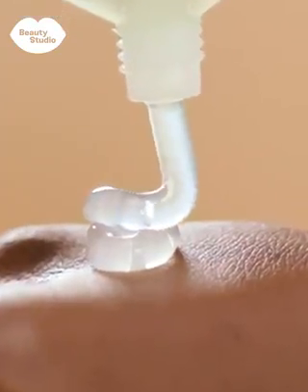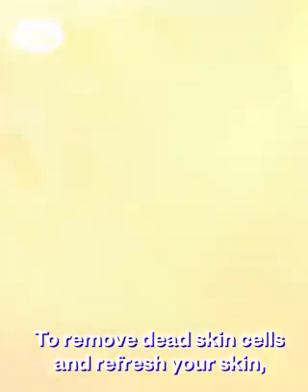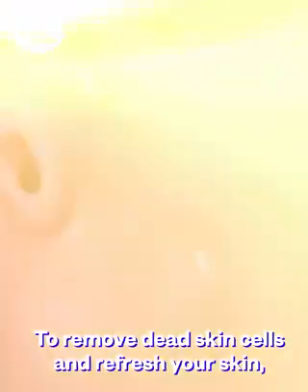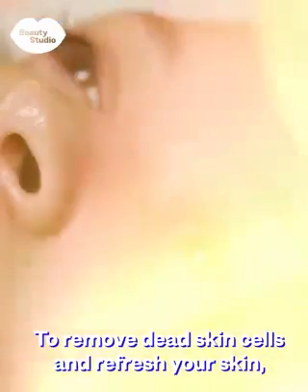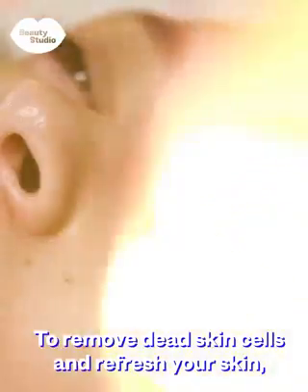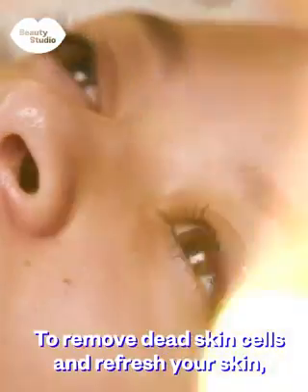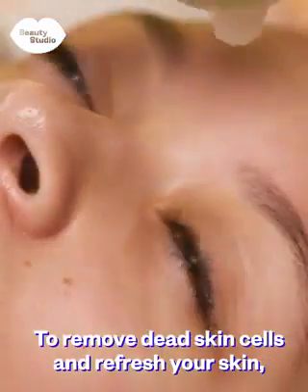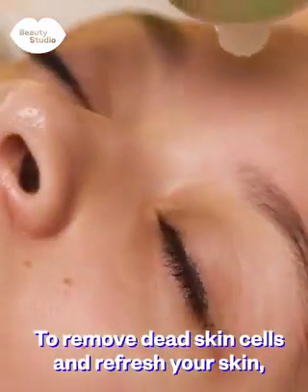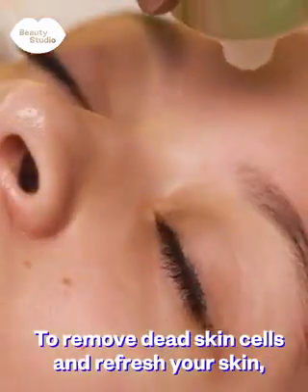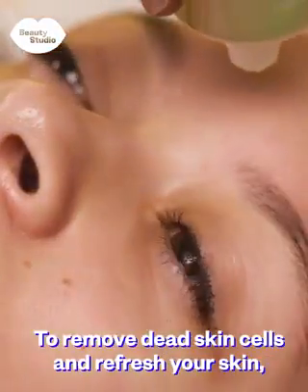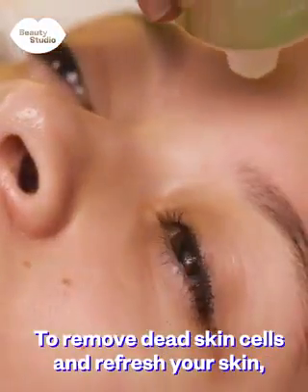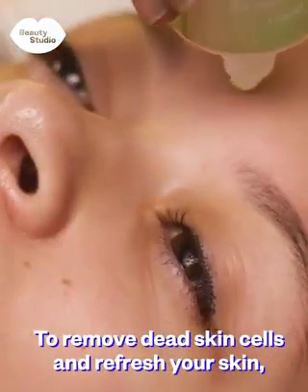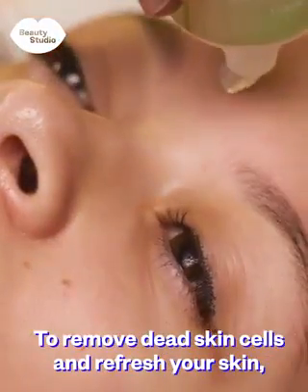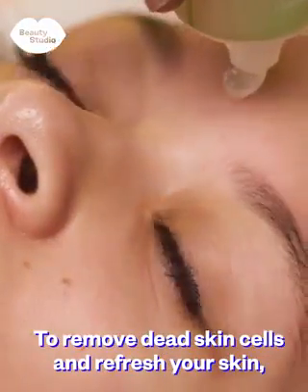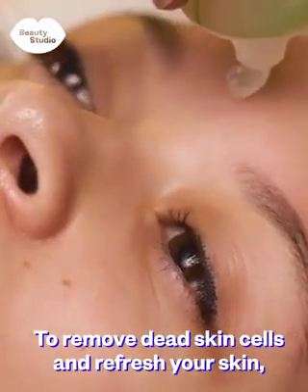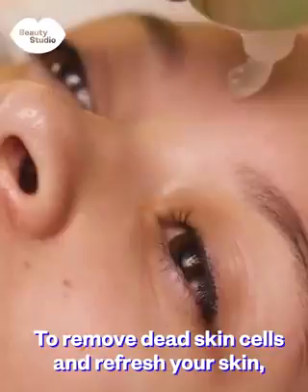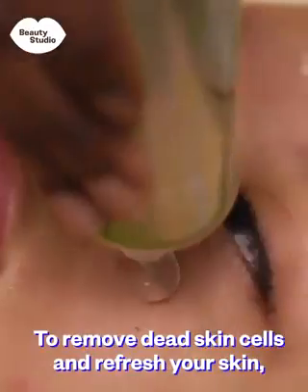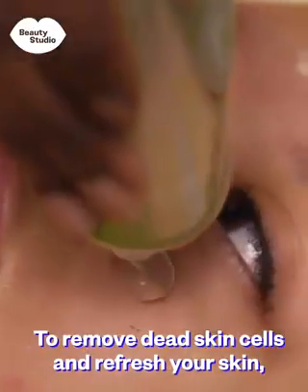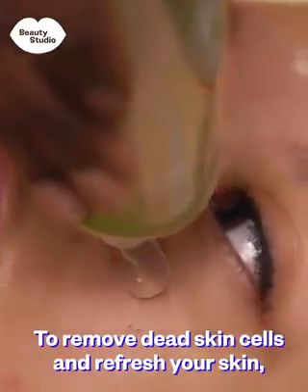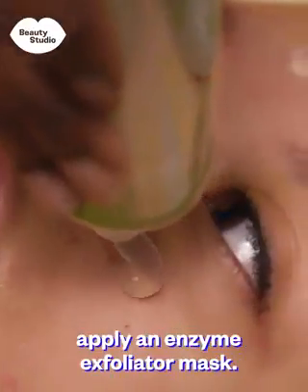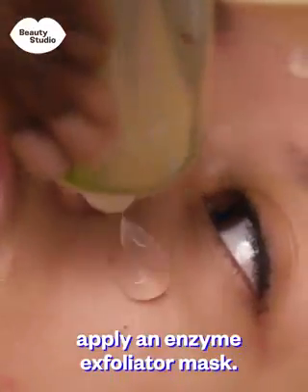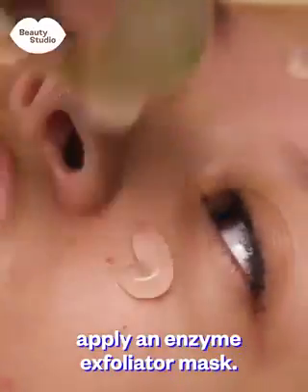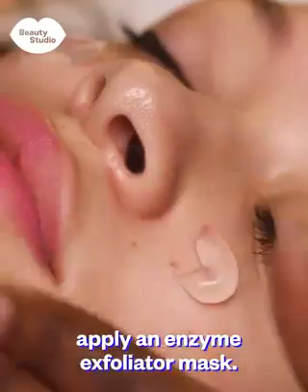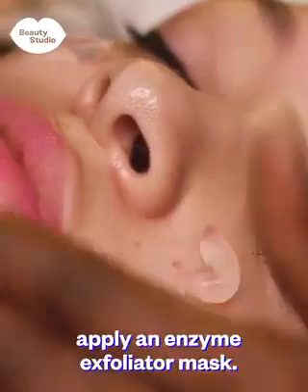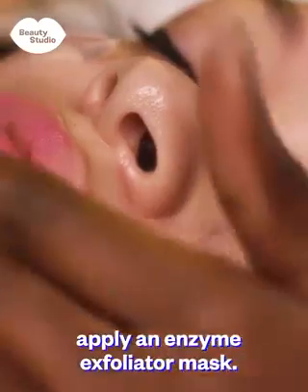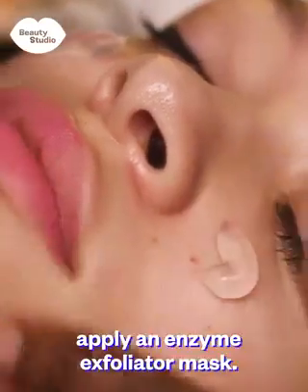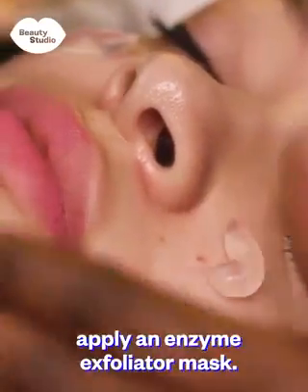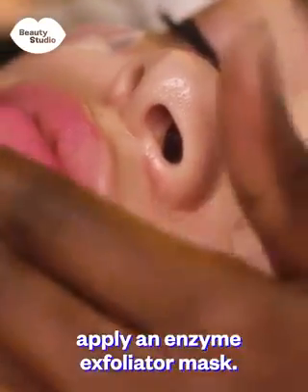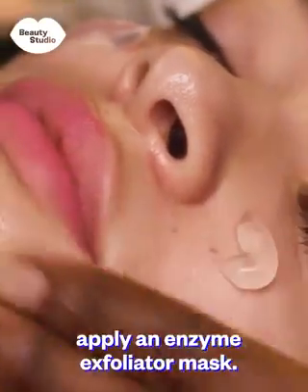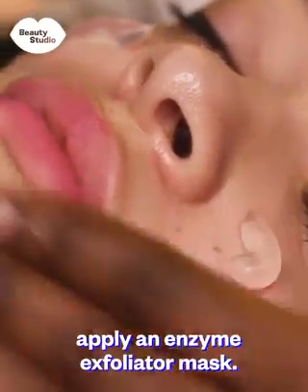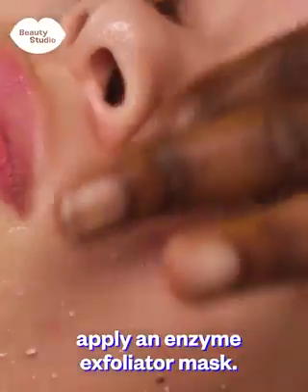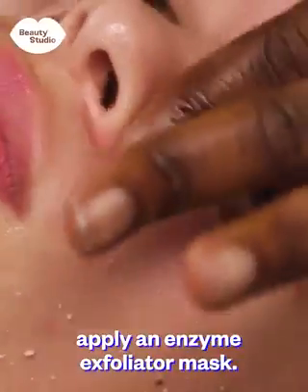To remove dead skin cells and refresh your skin, apply an enzyme exfoliator mask.